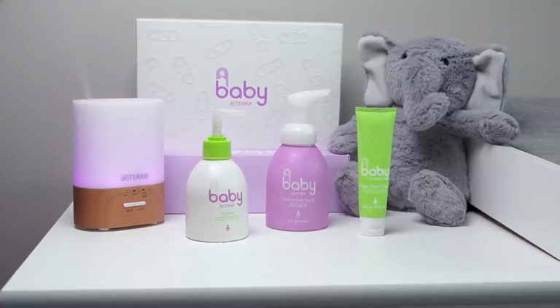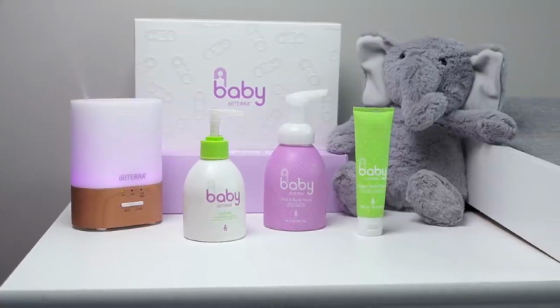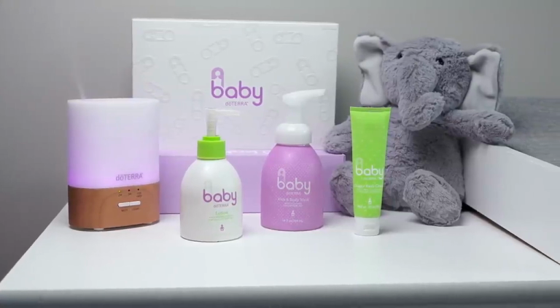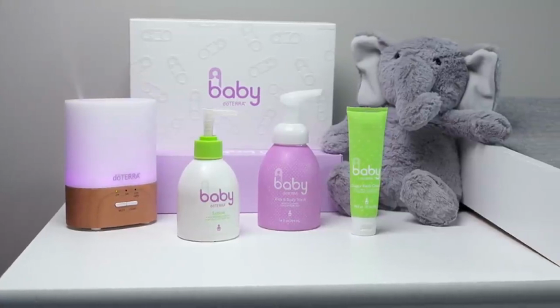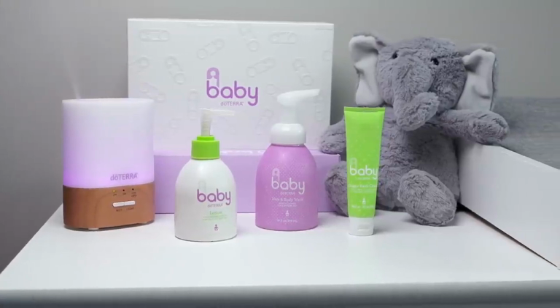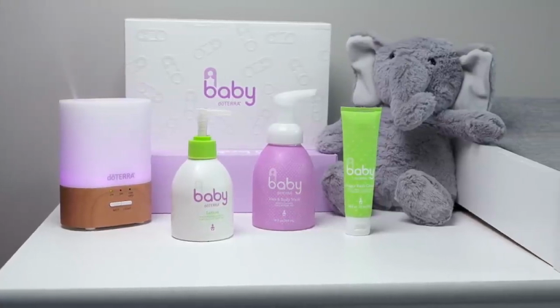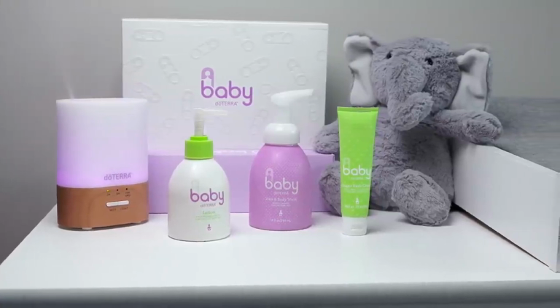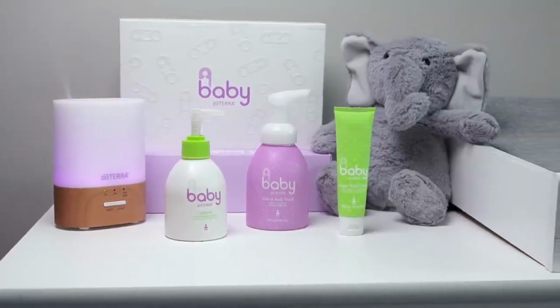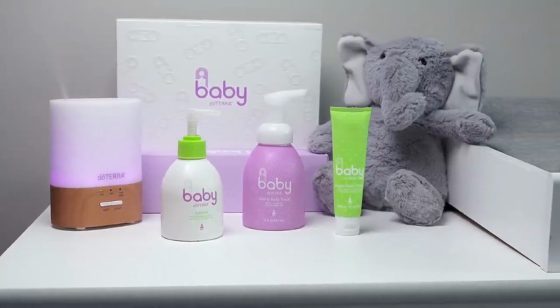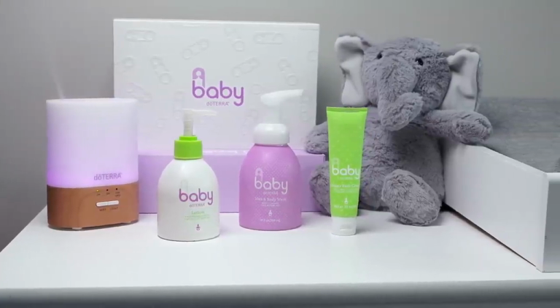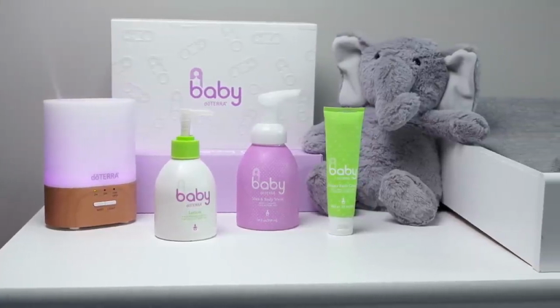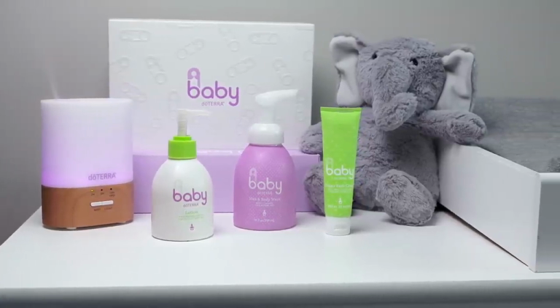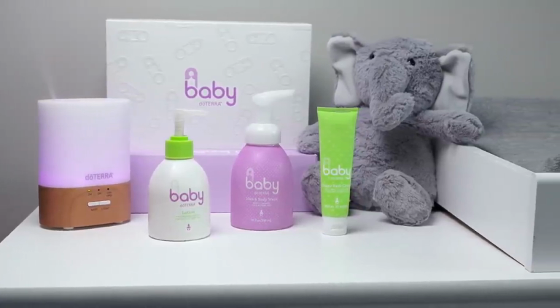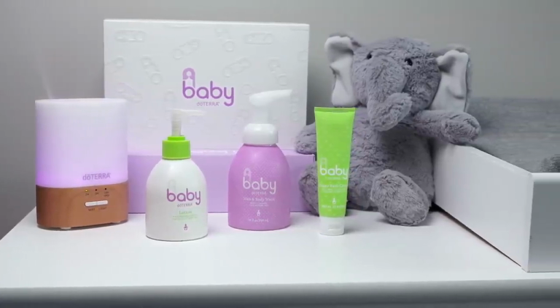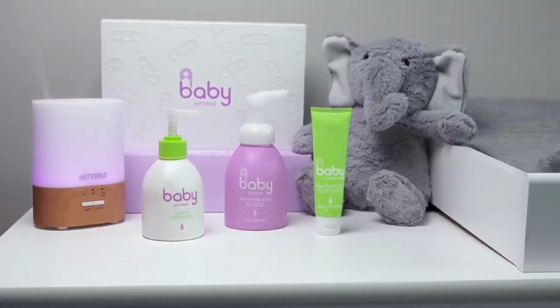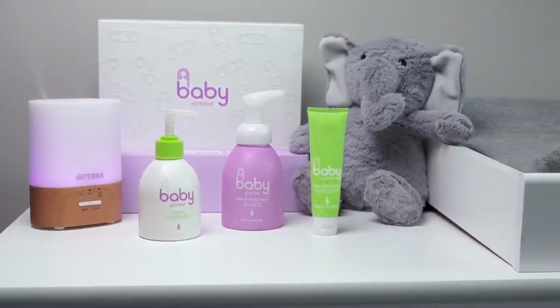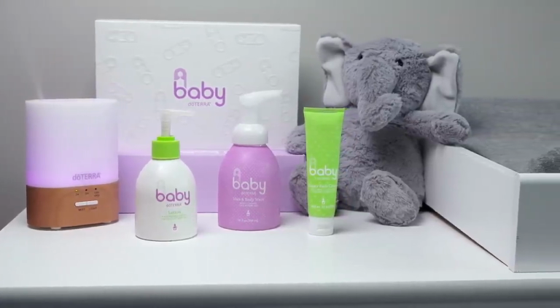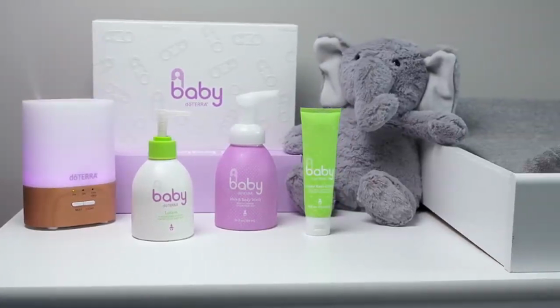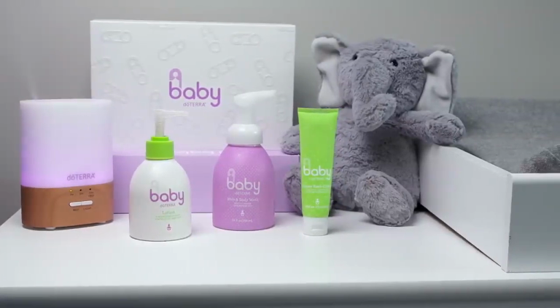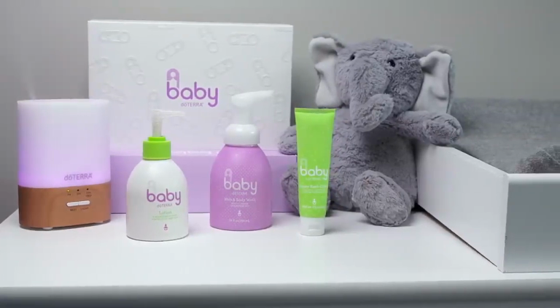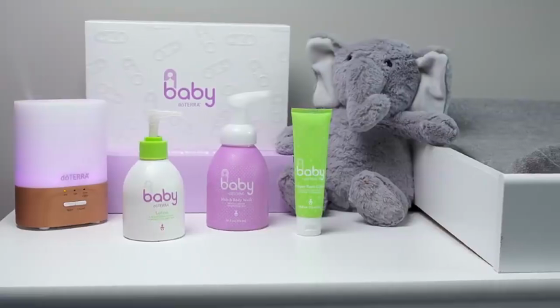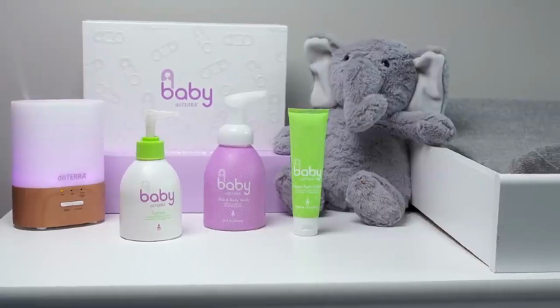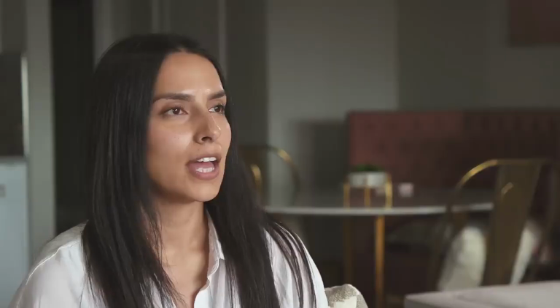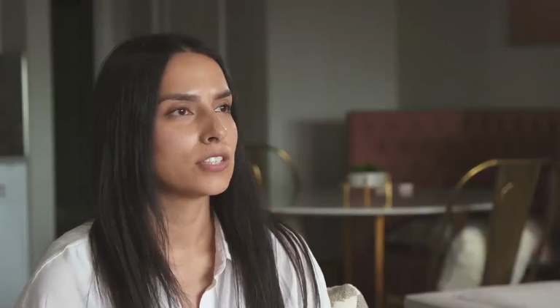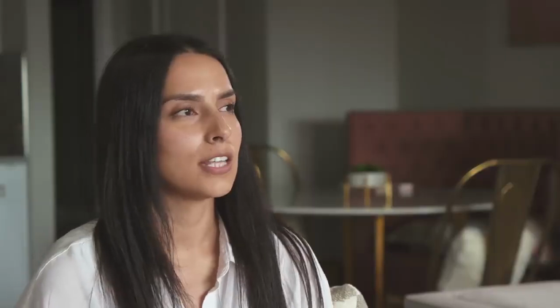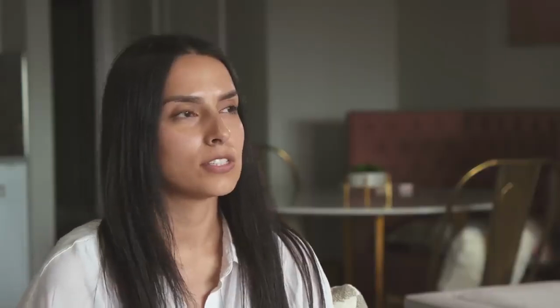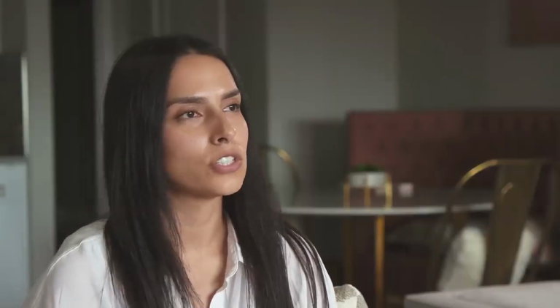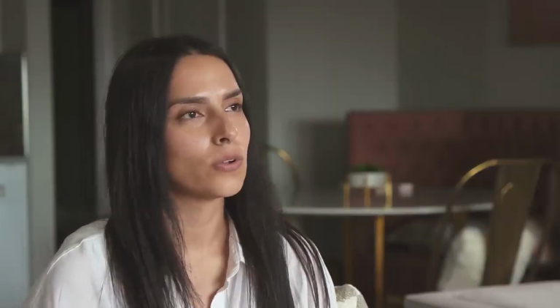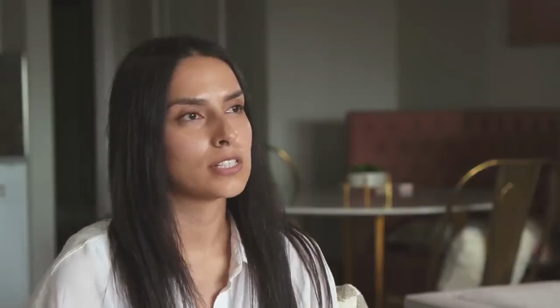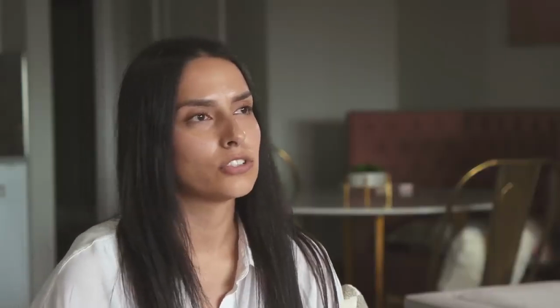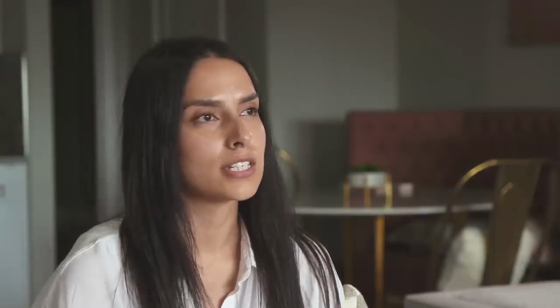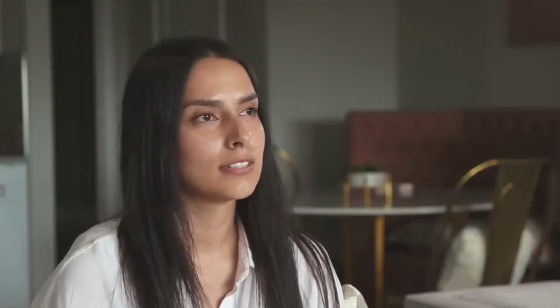When you look at the back of these products, you'll see ingredients you can pronounce and you'll see those essential oils that you trust.